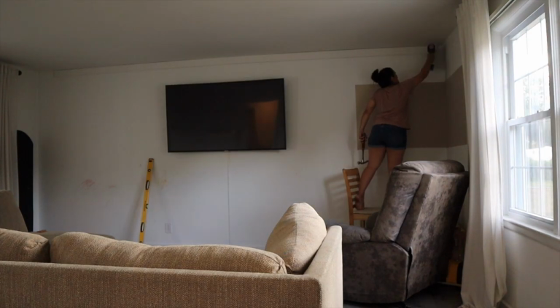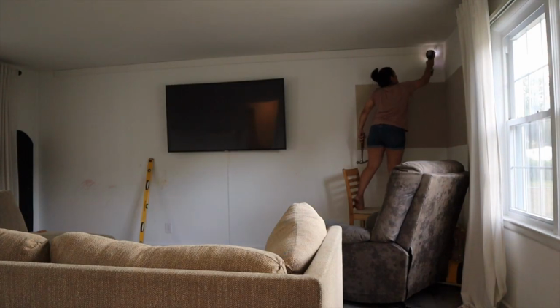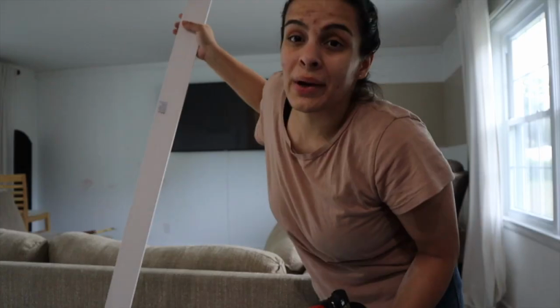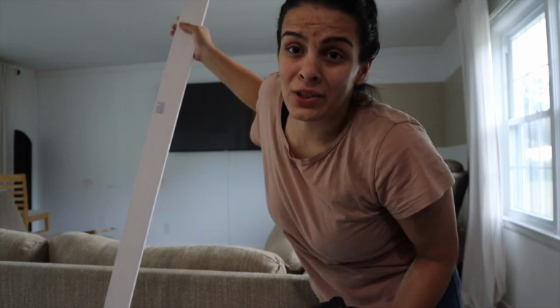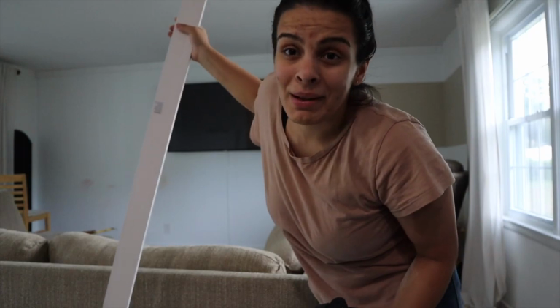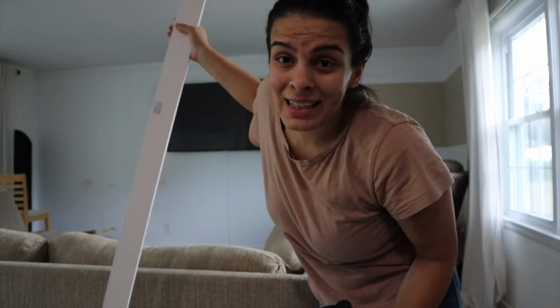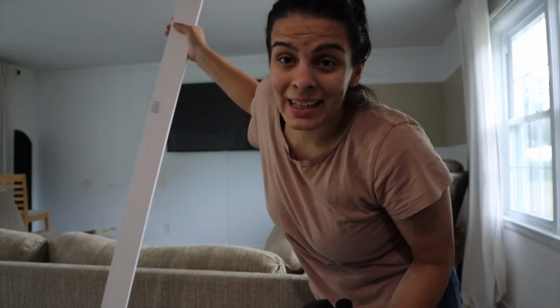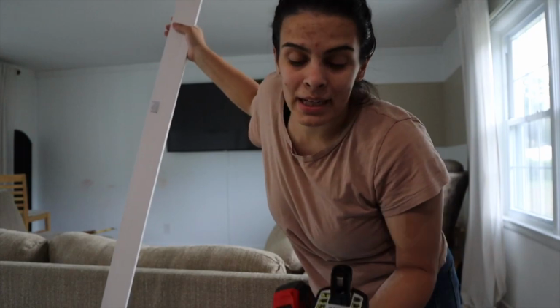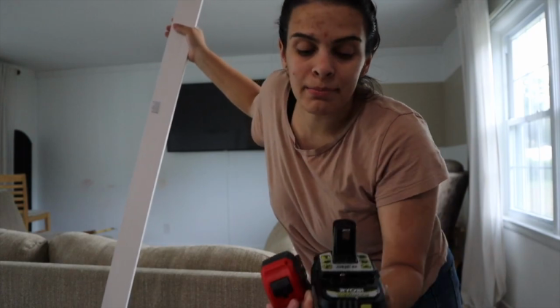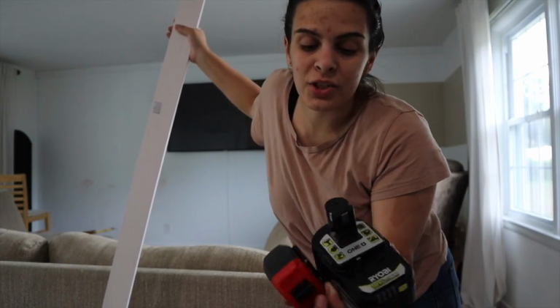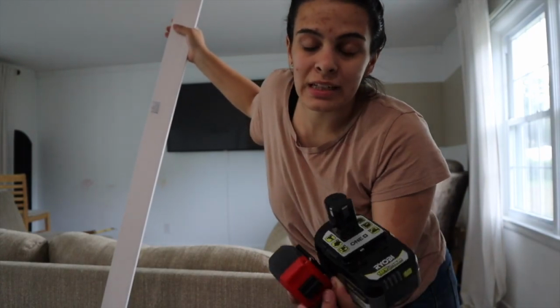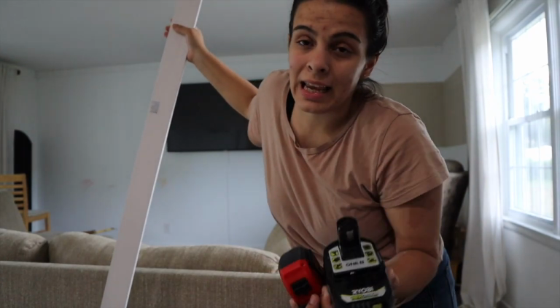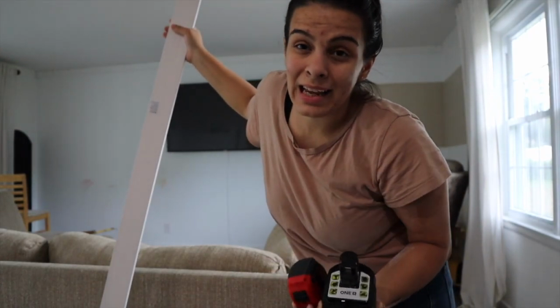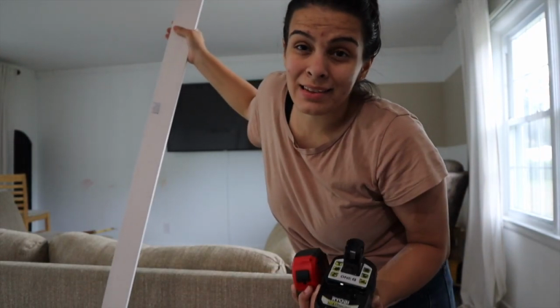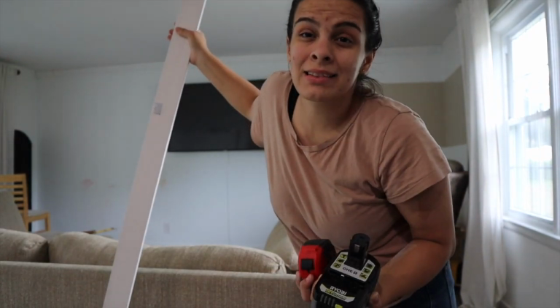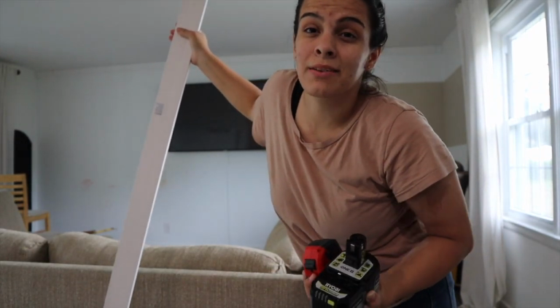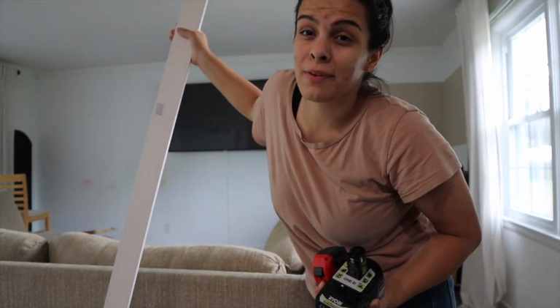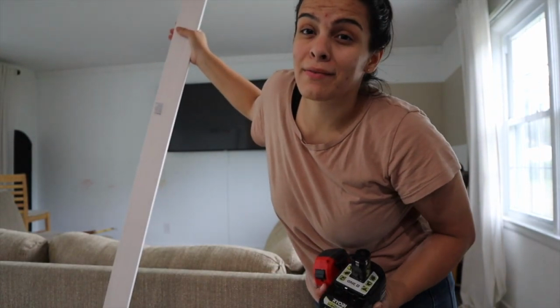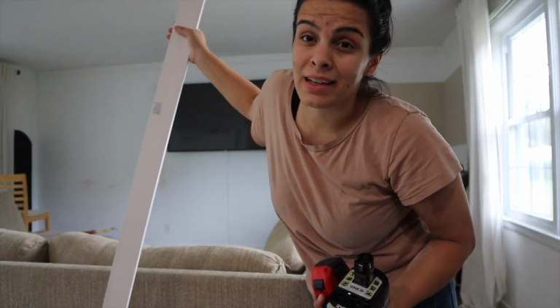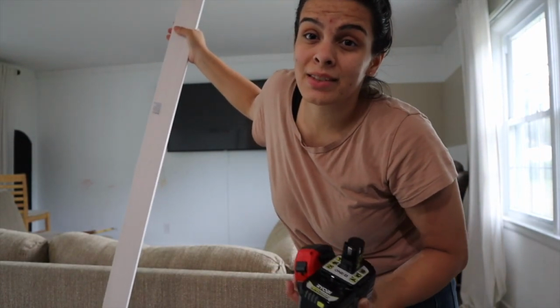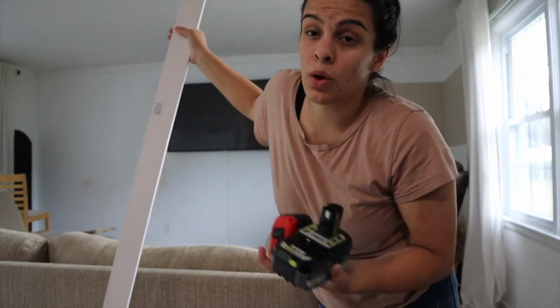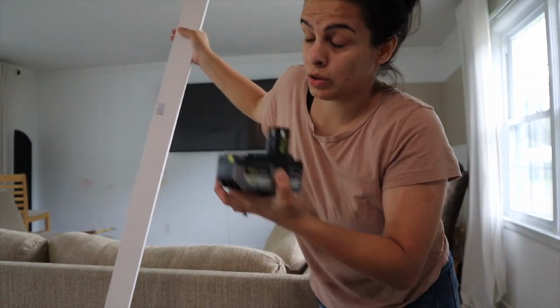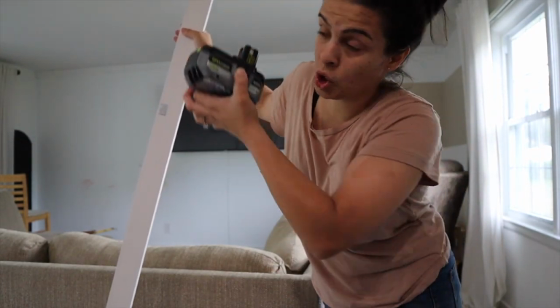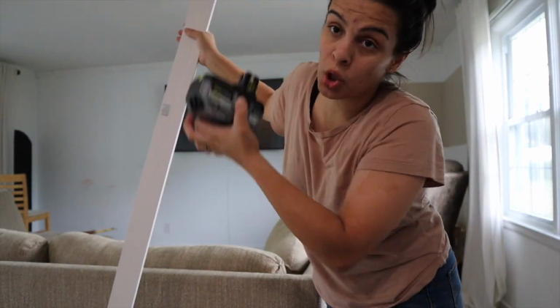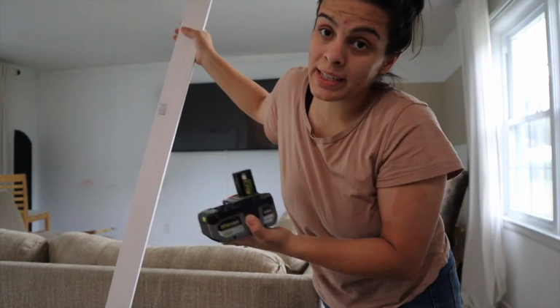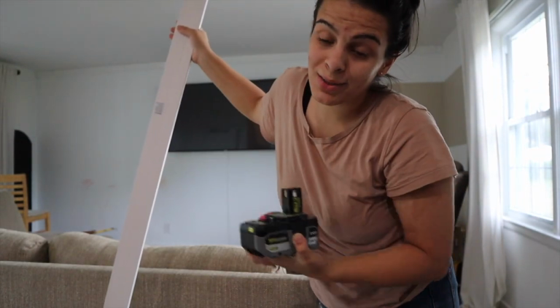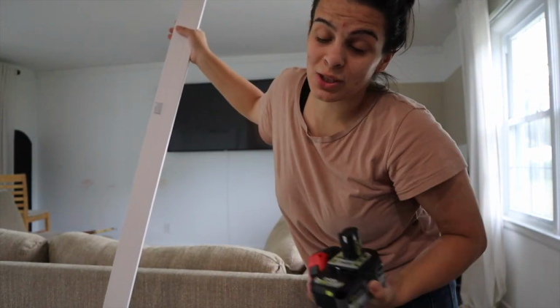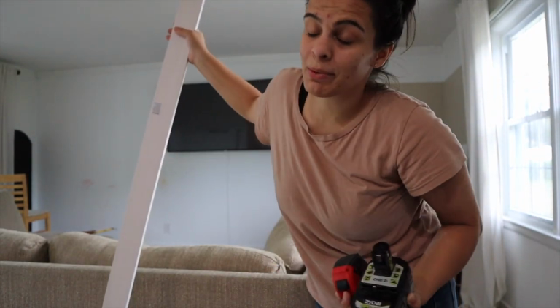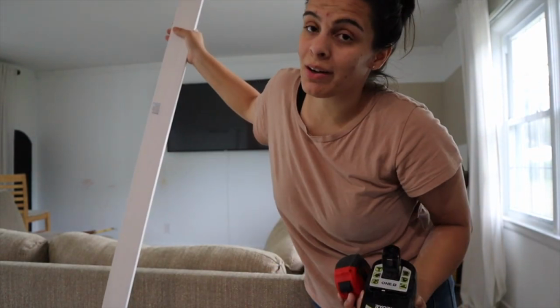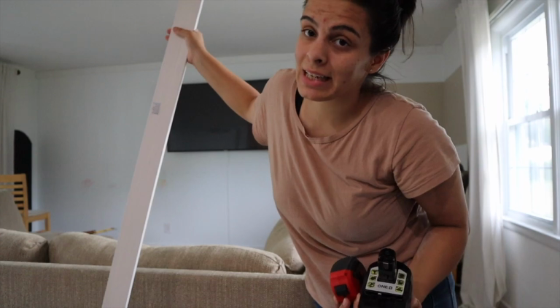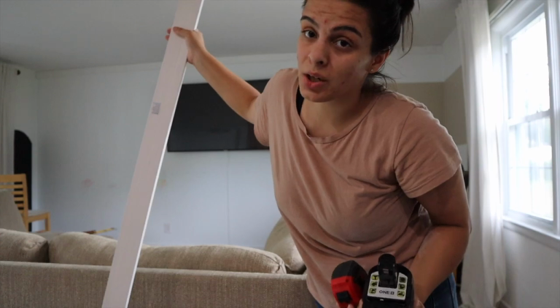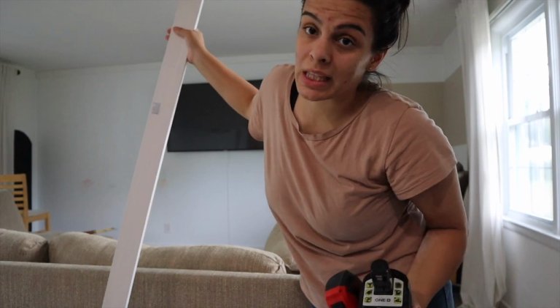Sorry about the lighting. I measured it — 88 and 5 eighths tall — so I'm gonna go outside and cut.